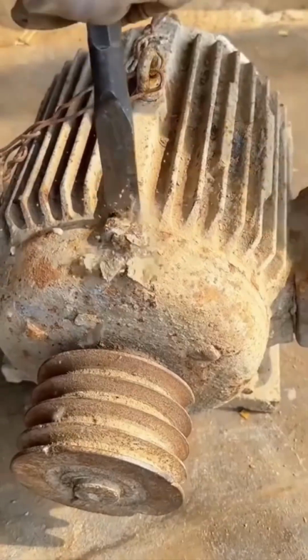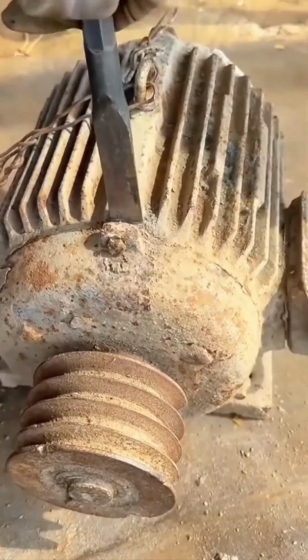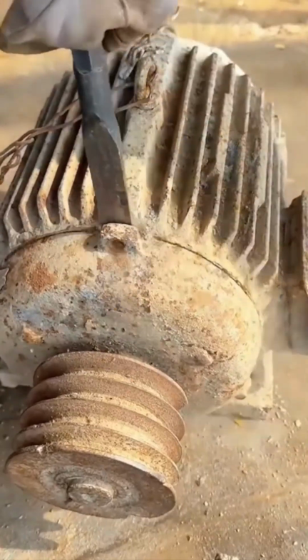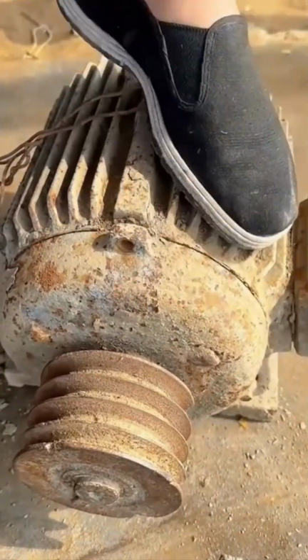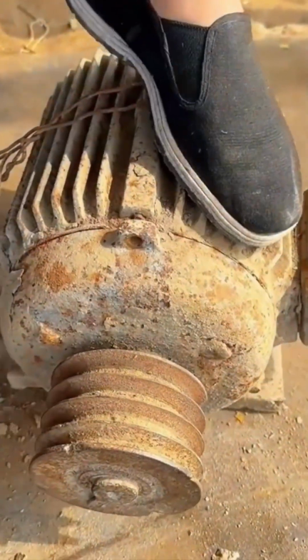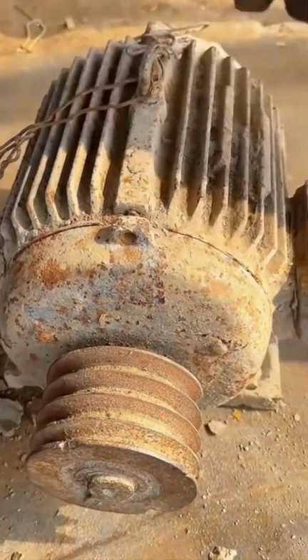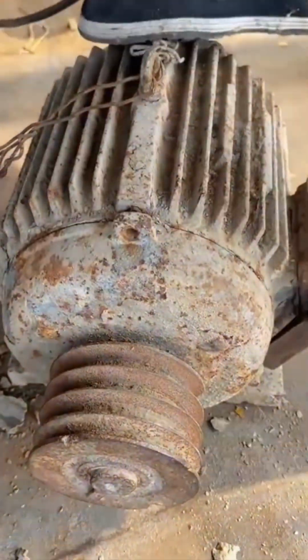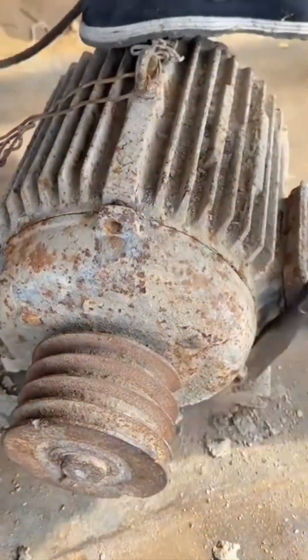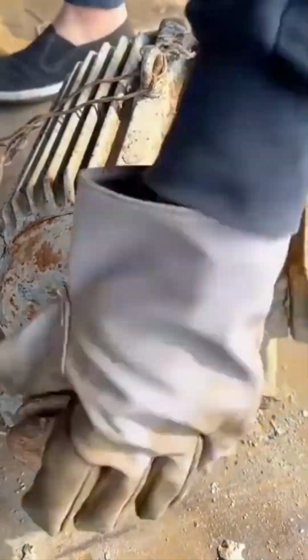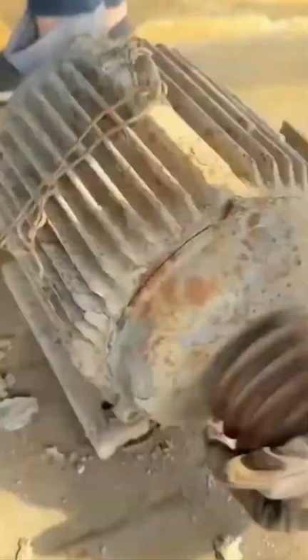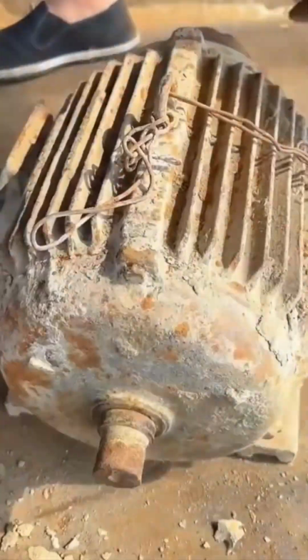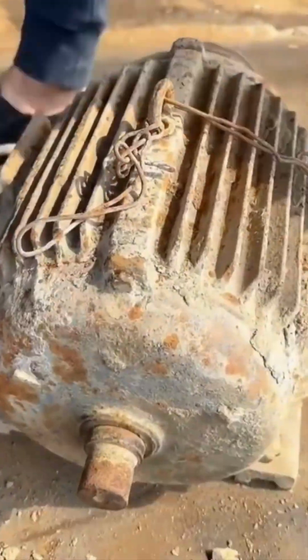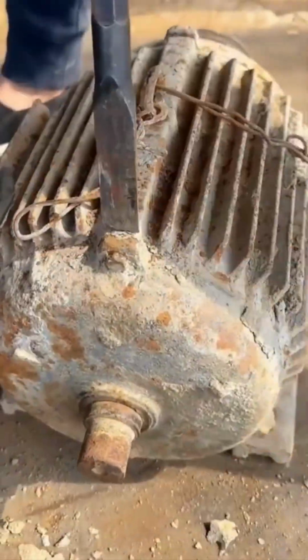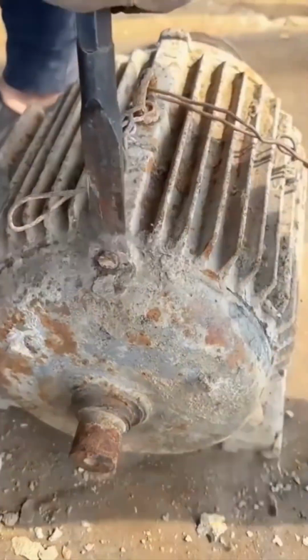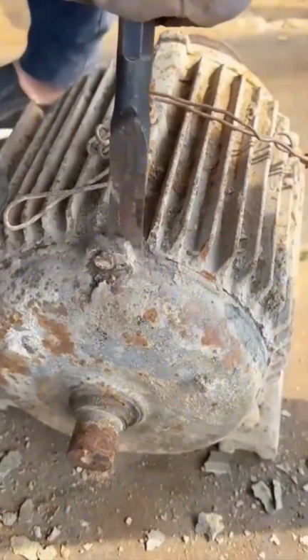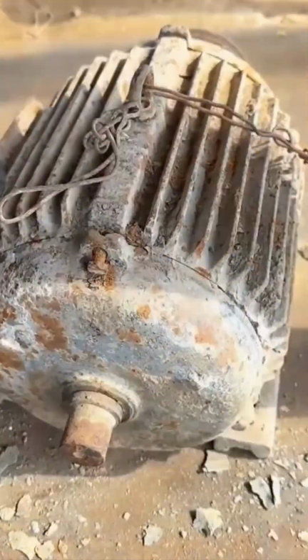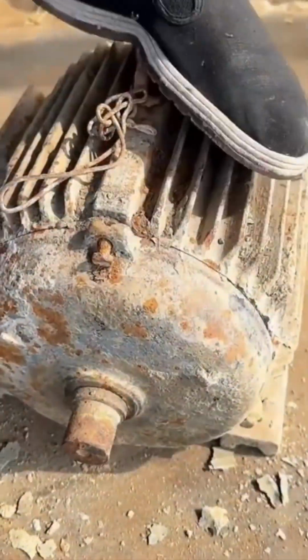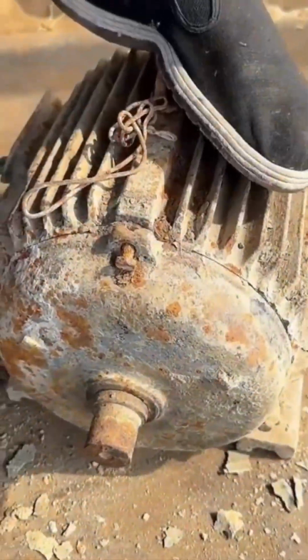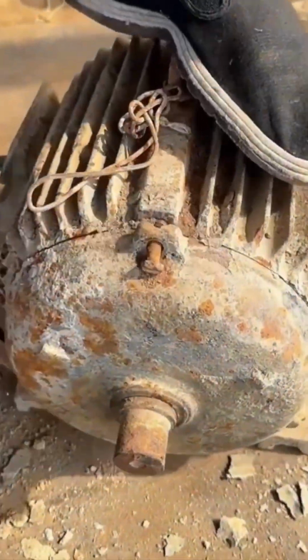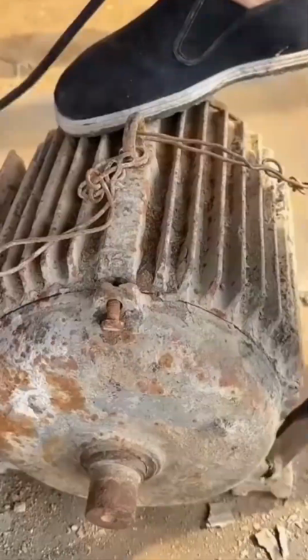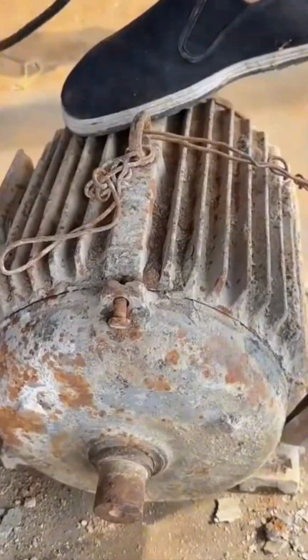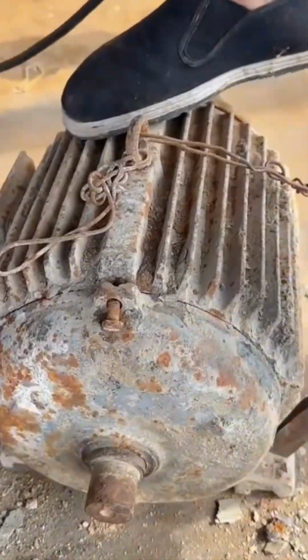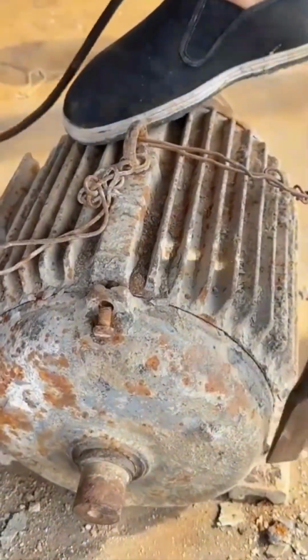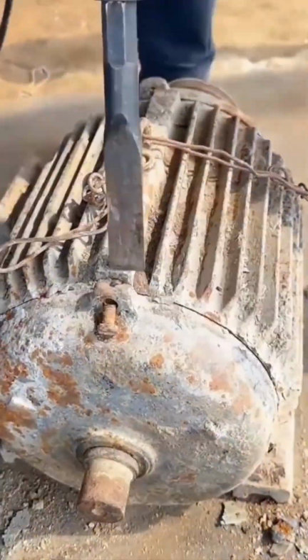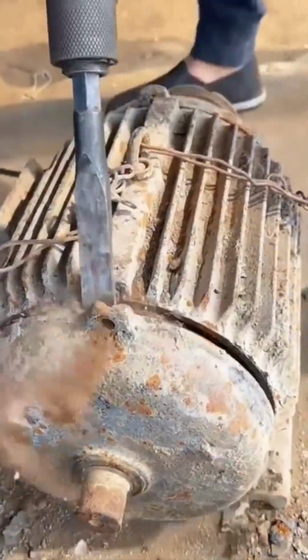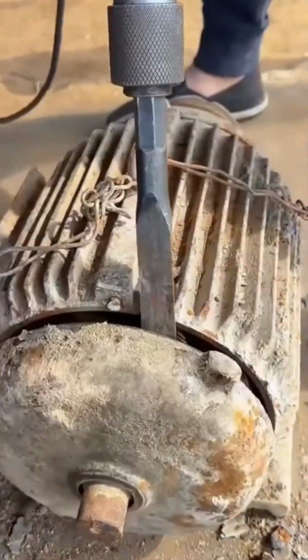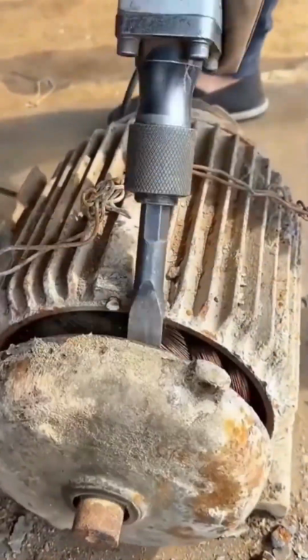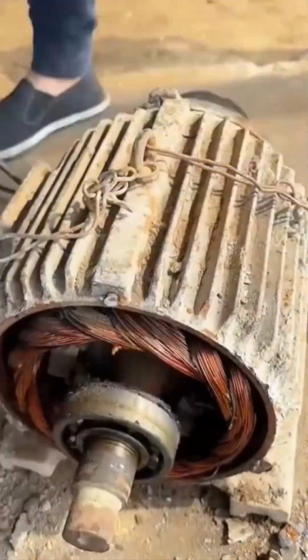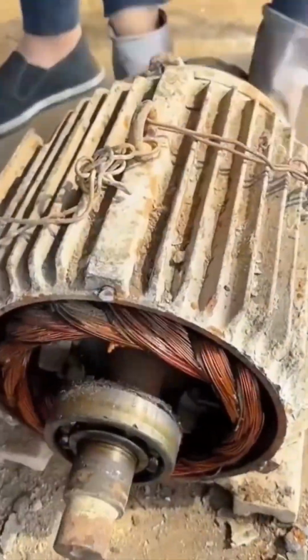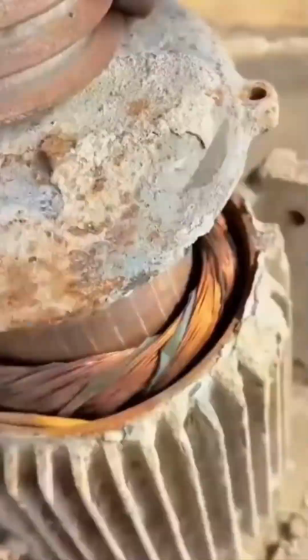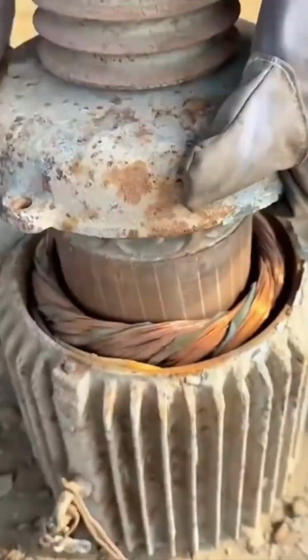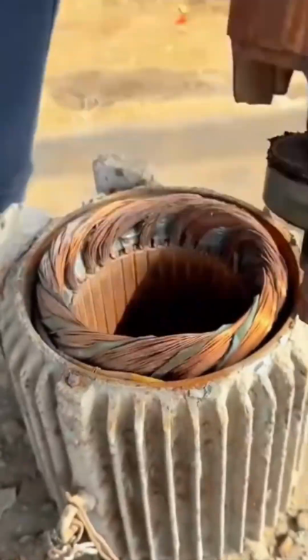A corroded engine is dismantled piece by piece, every bolt resisting until the last twist sets it free.